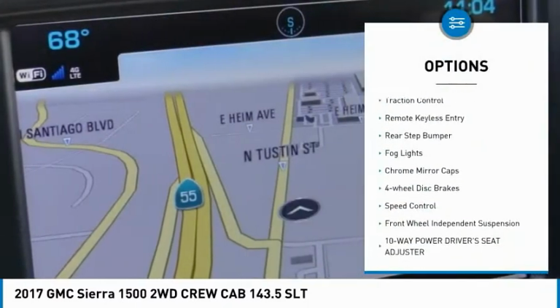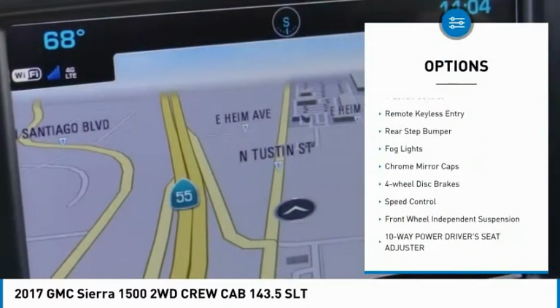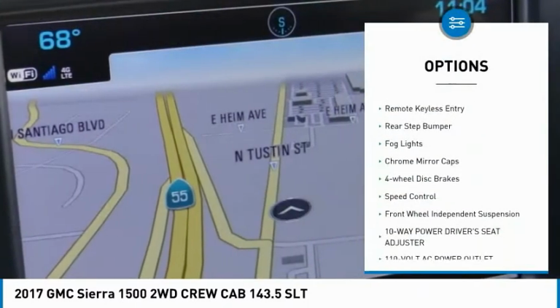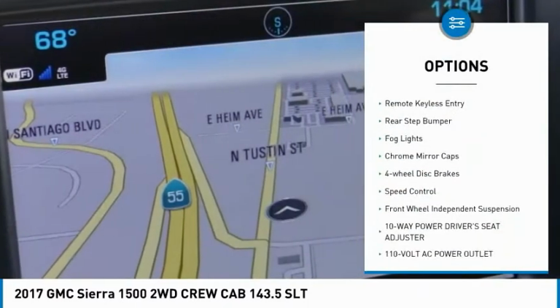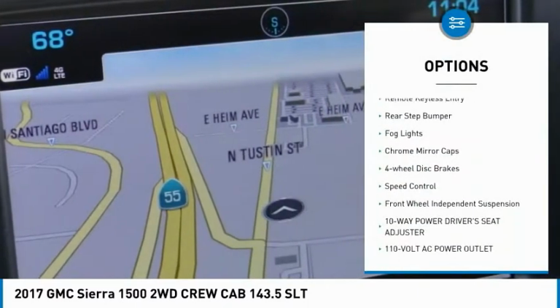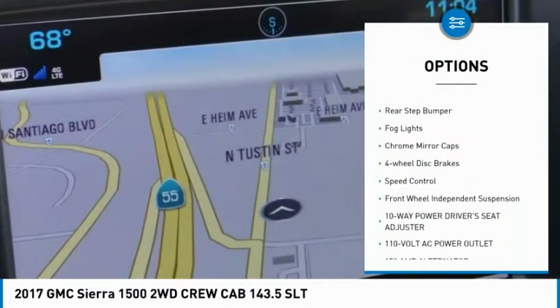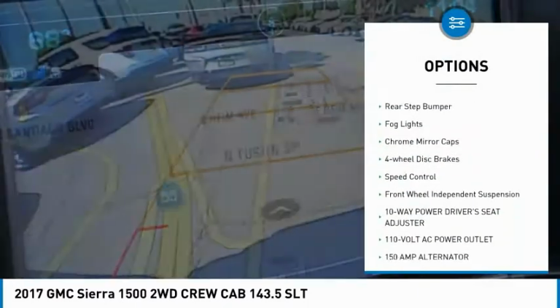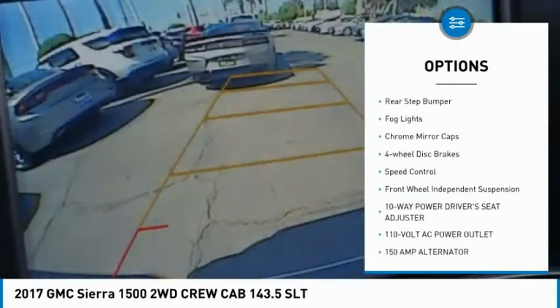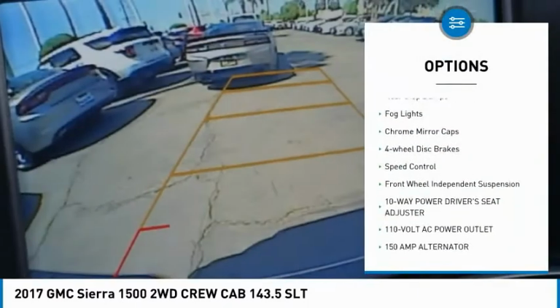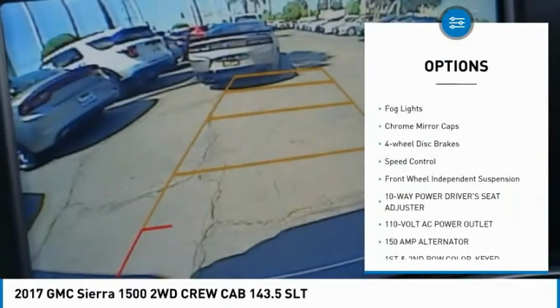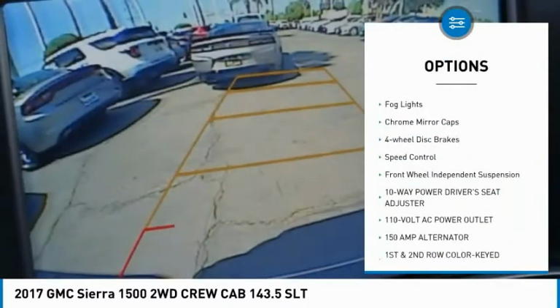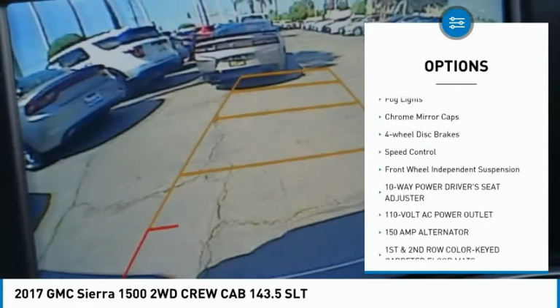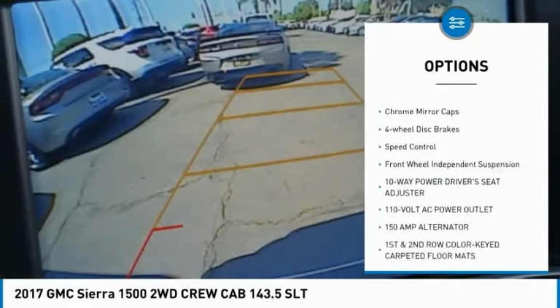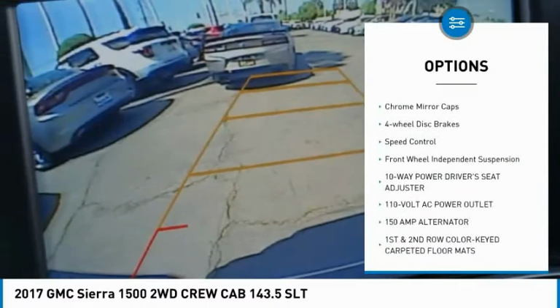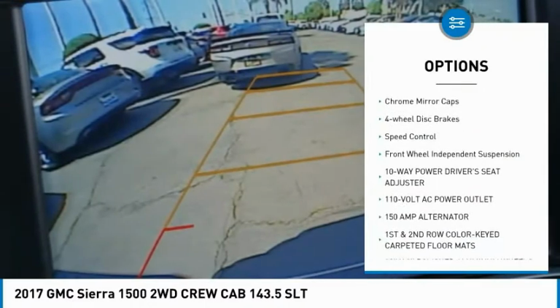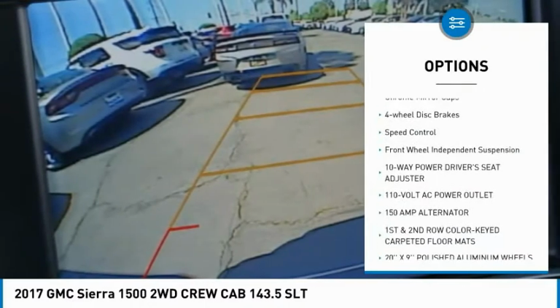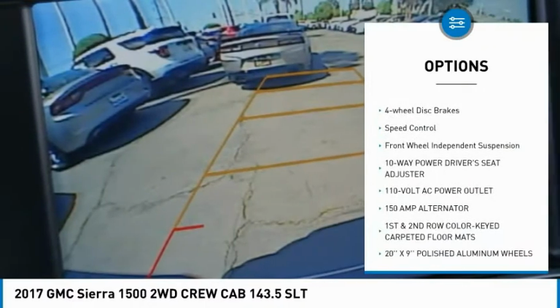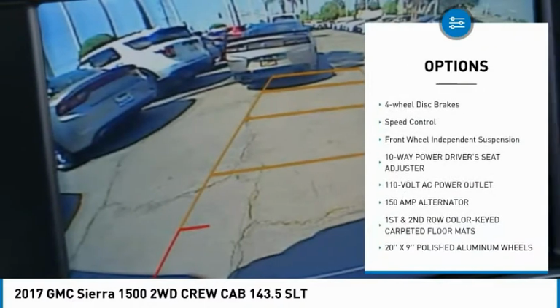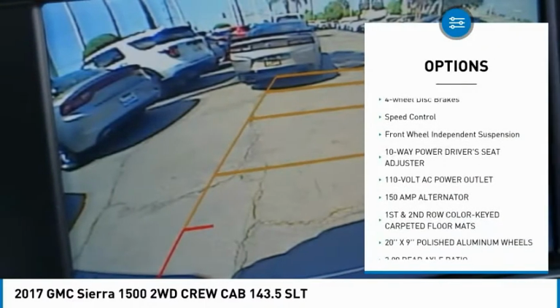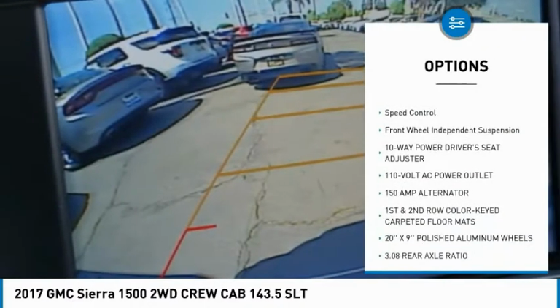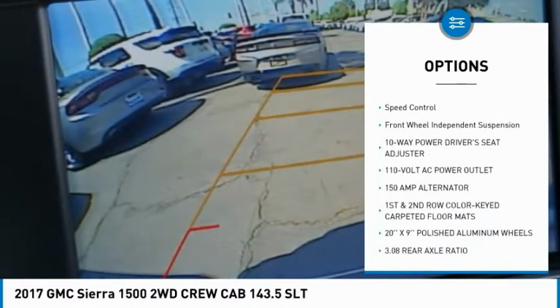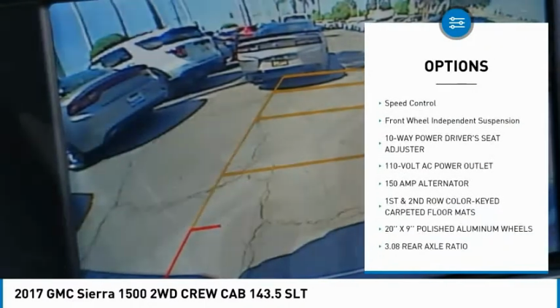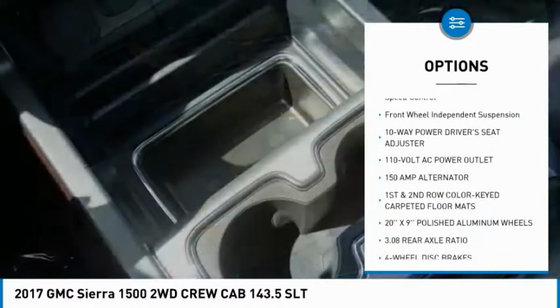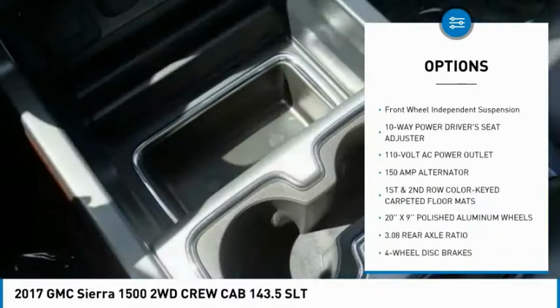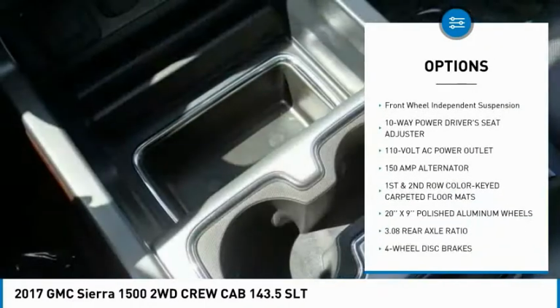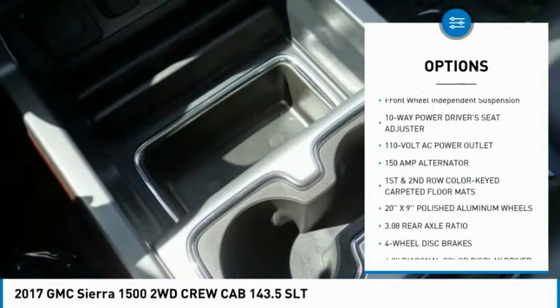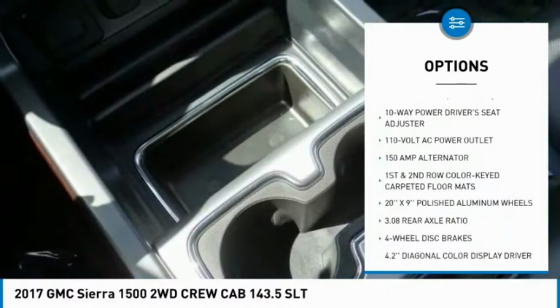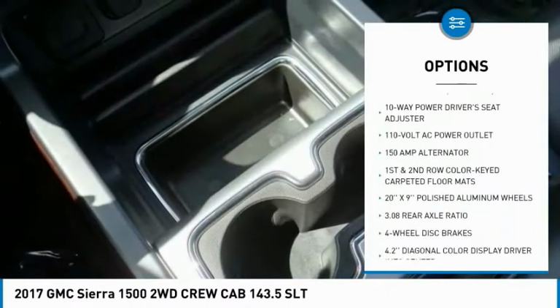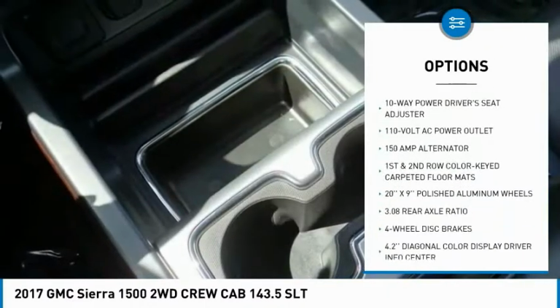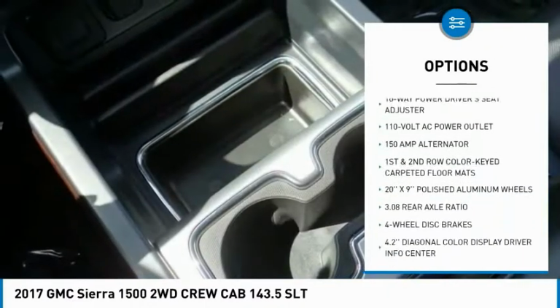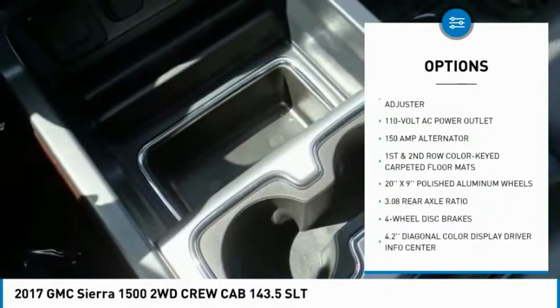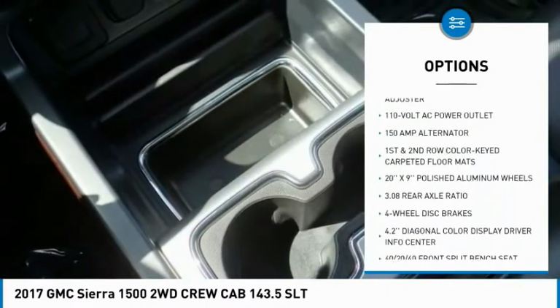brake assist, traction control, remote keyless entry, rear step bumper, all lights,